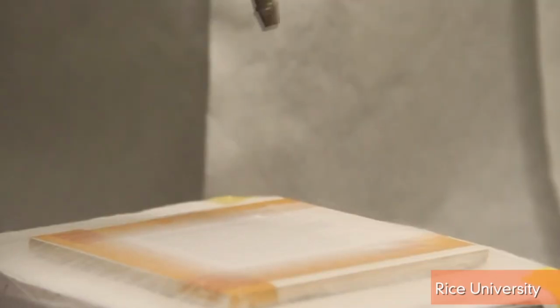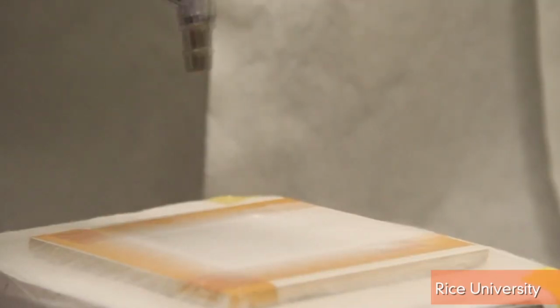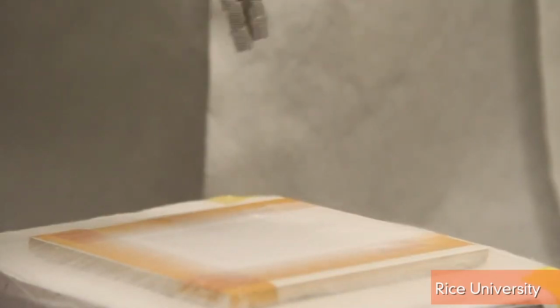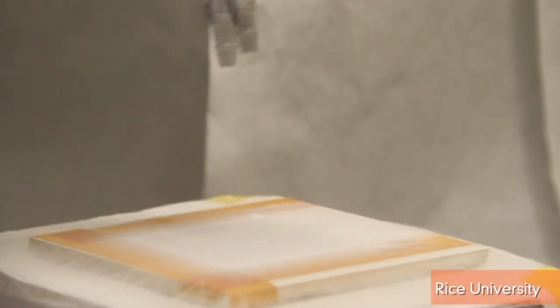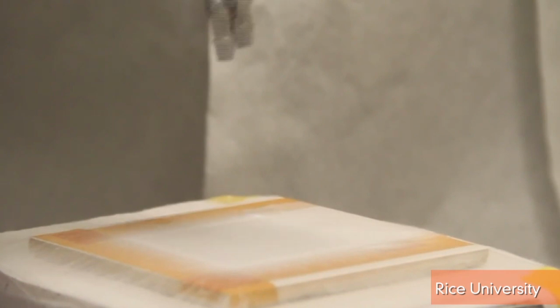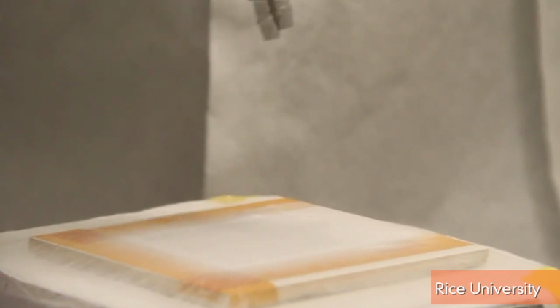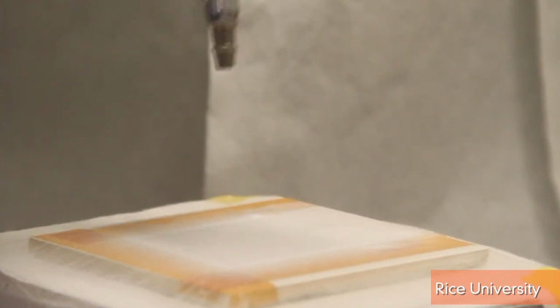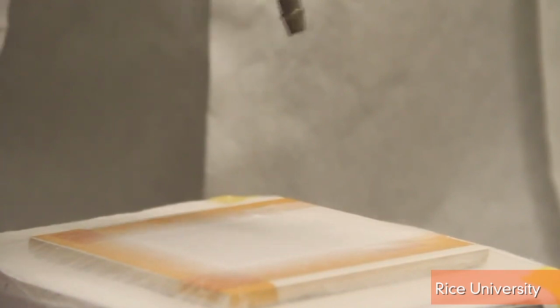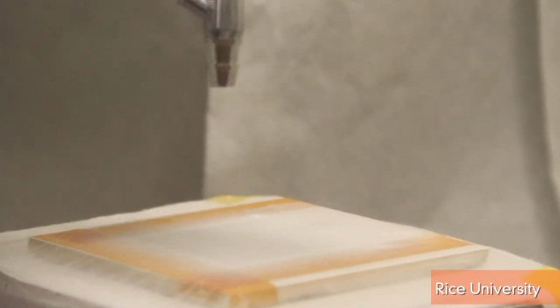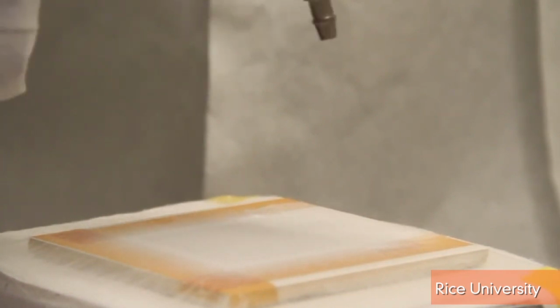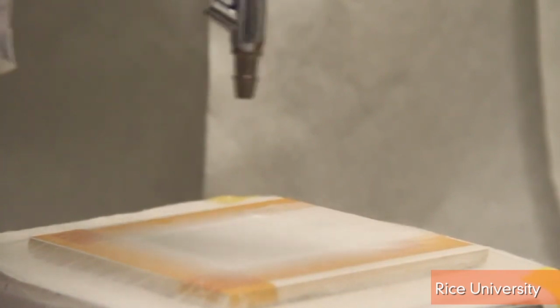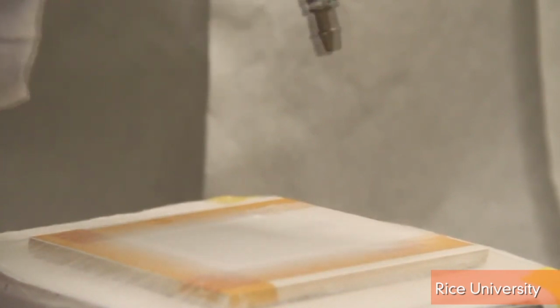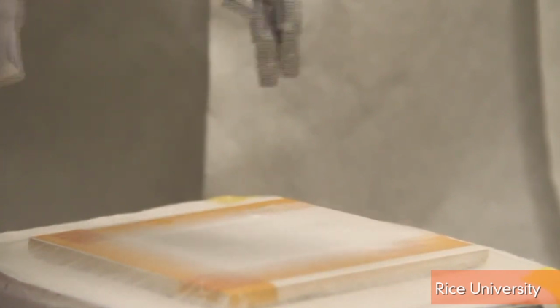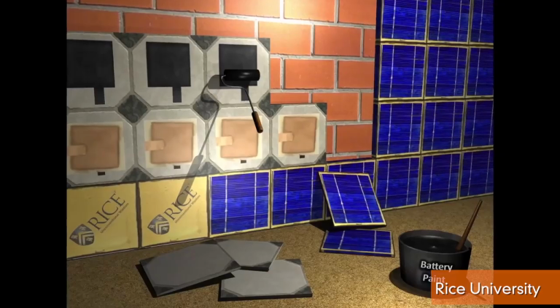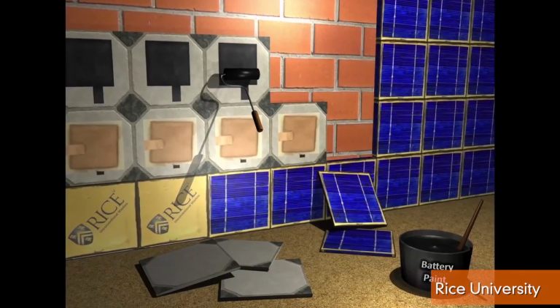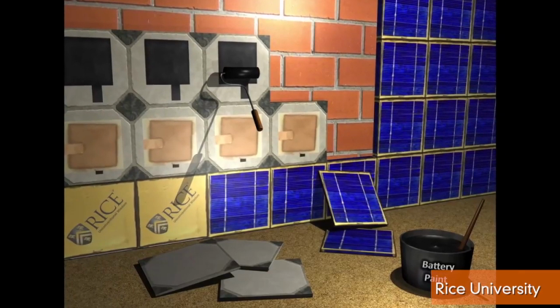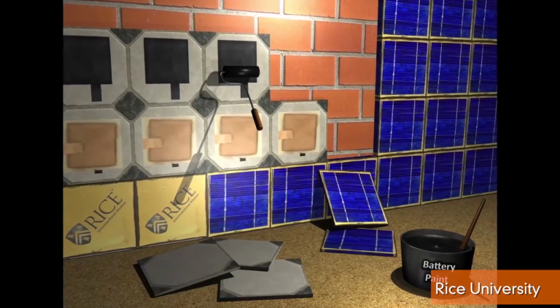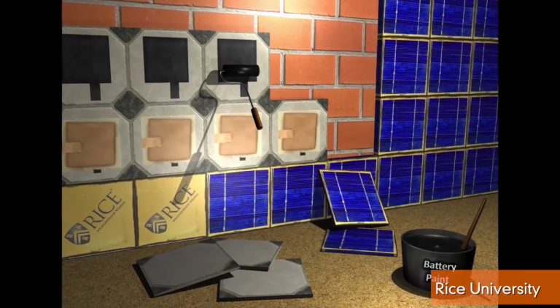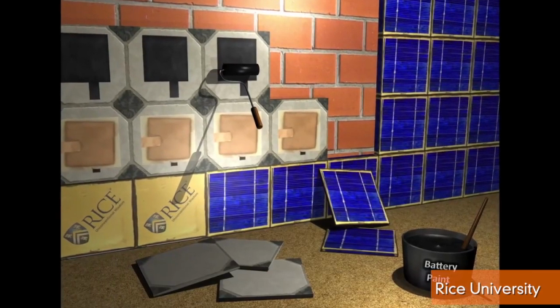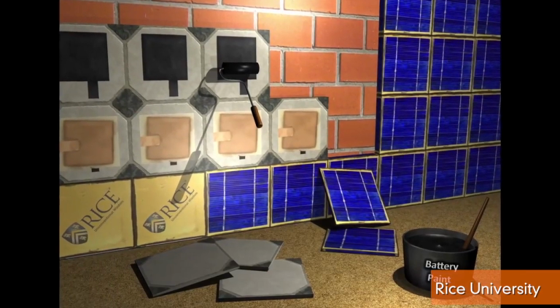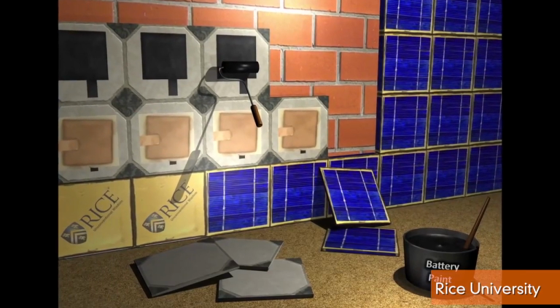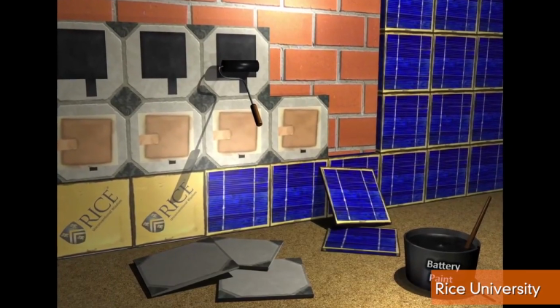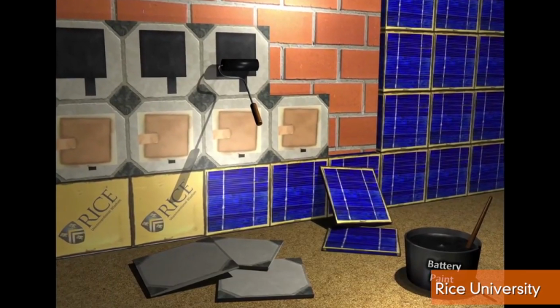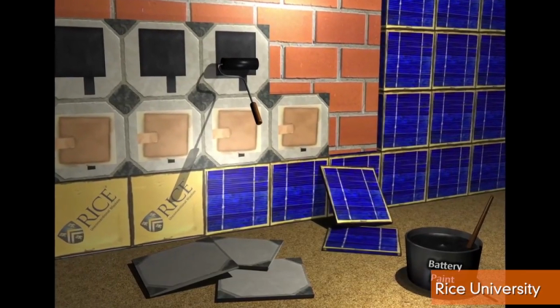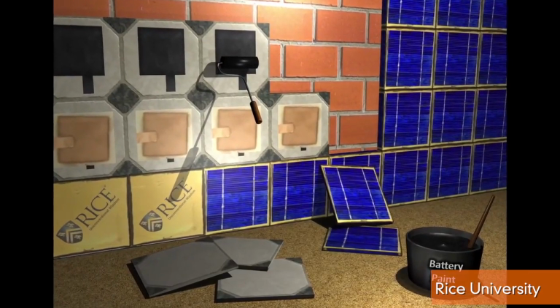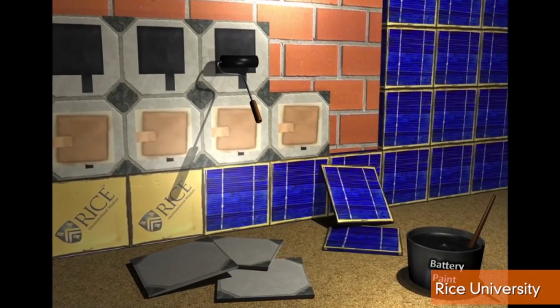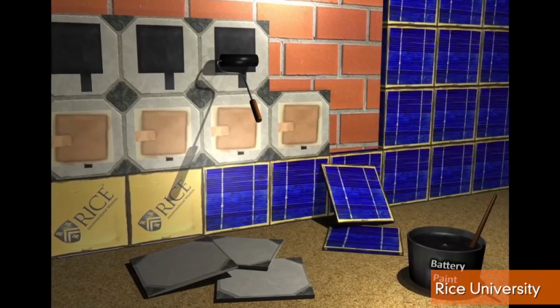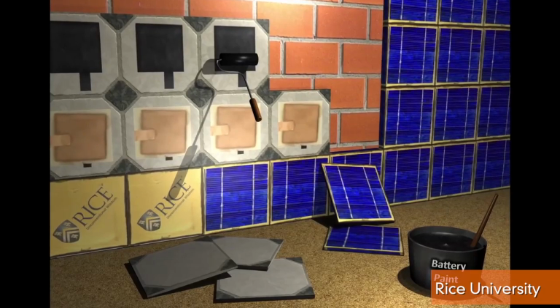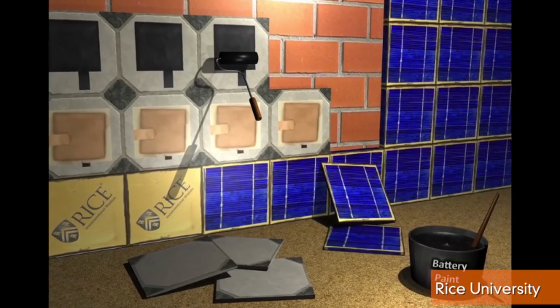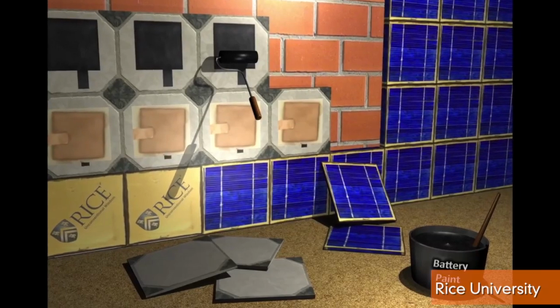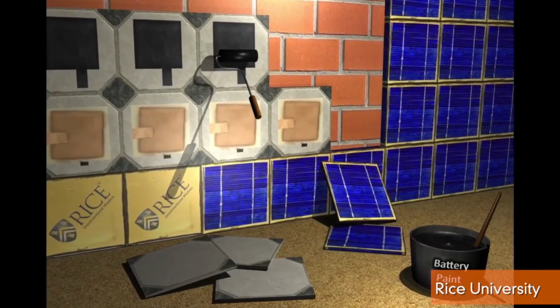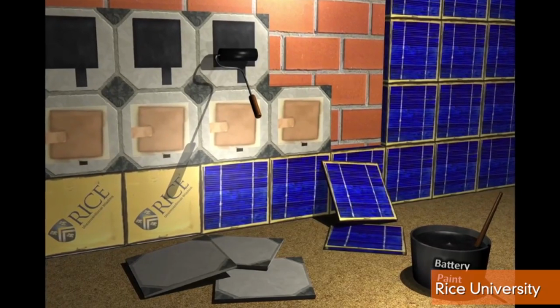They also believe spraying the battery onto a ceramic tile and pairing that with a solar panel can eventually power homes.